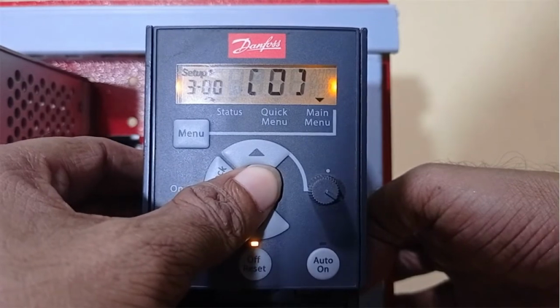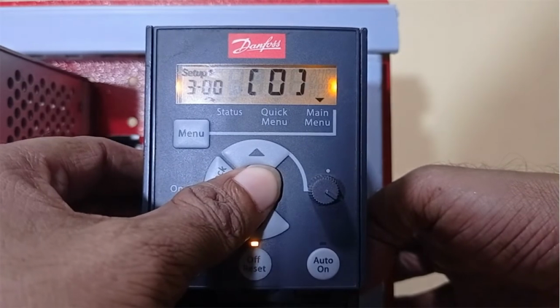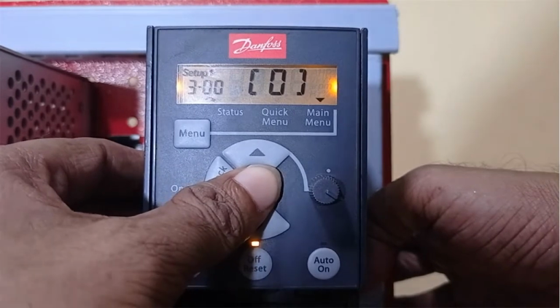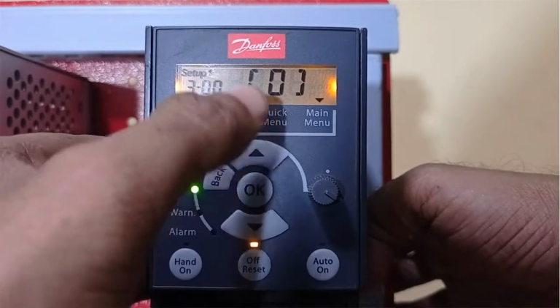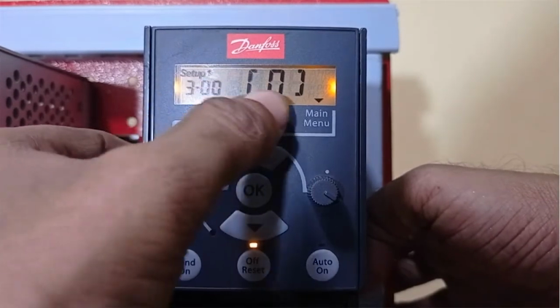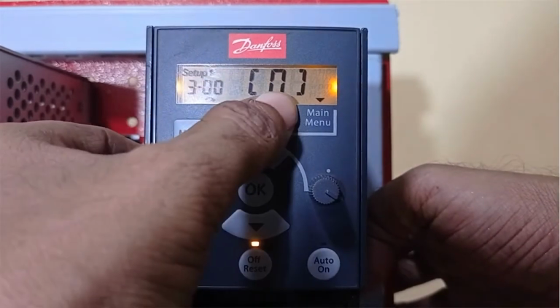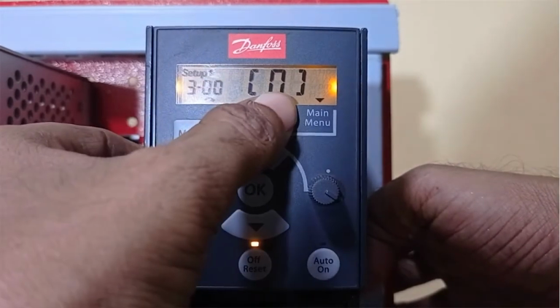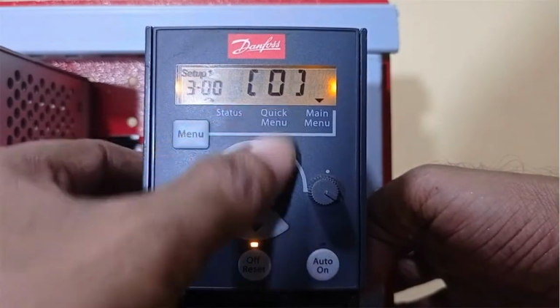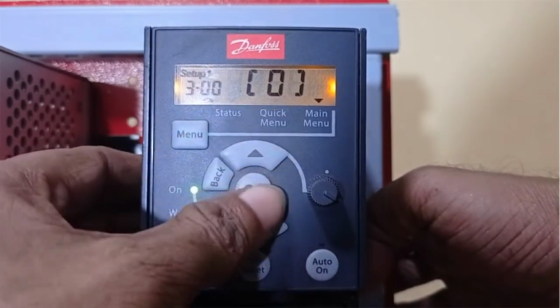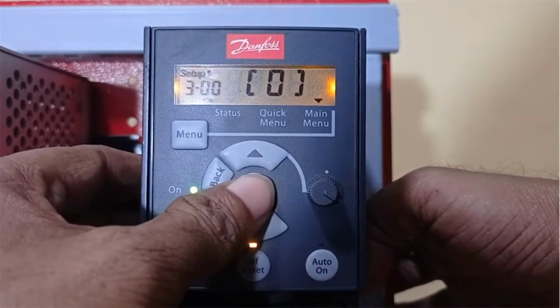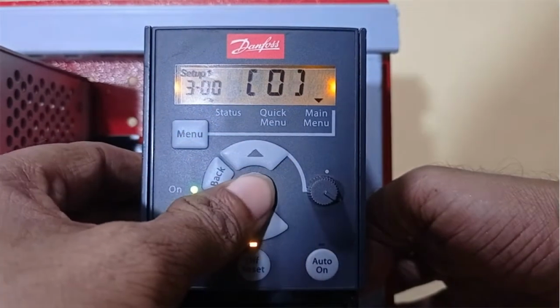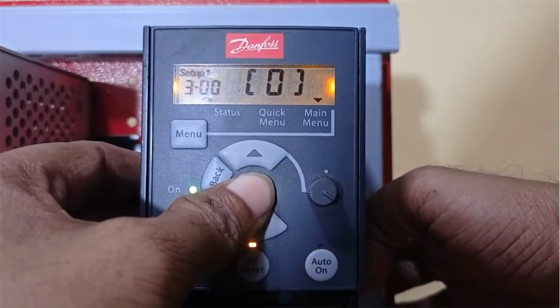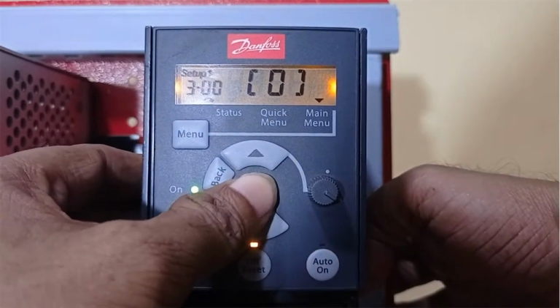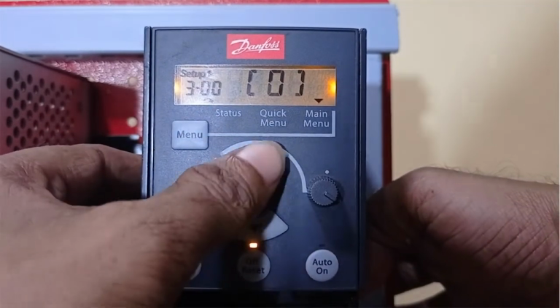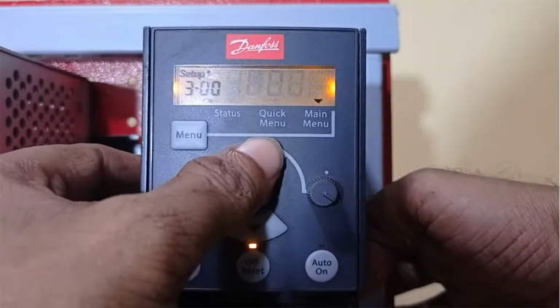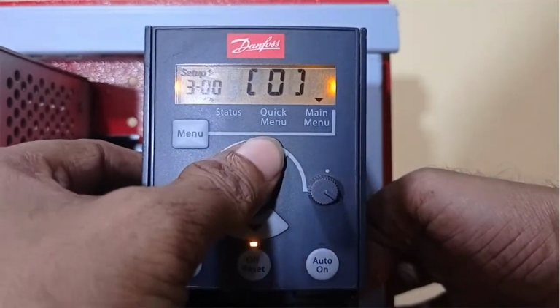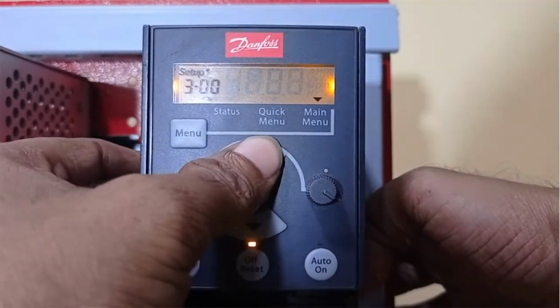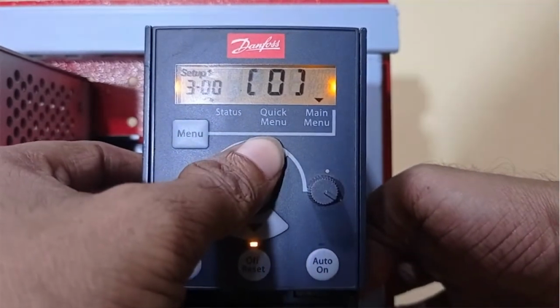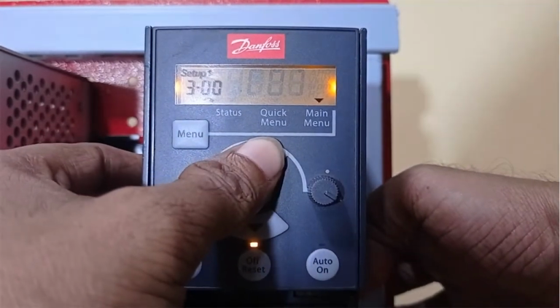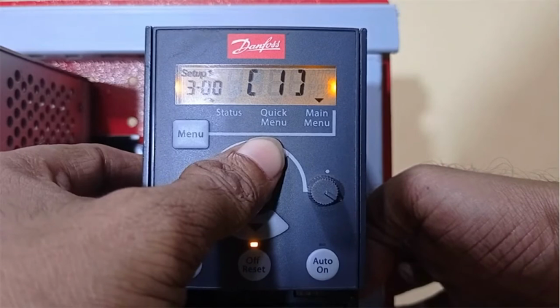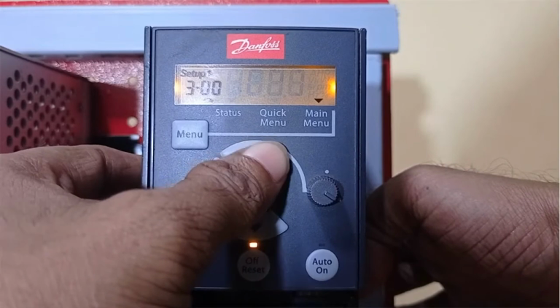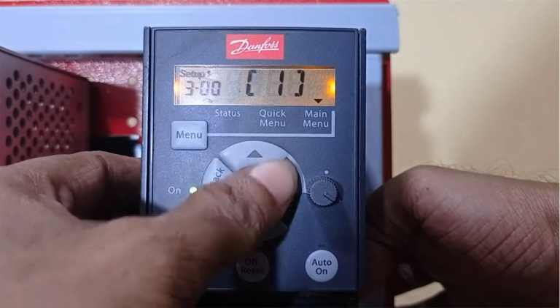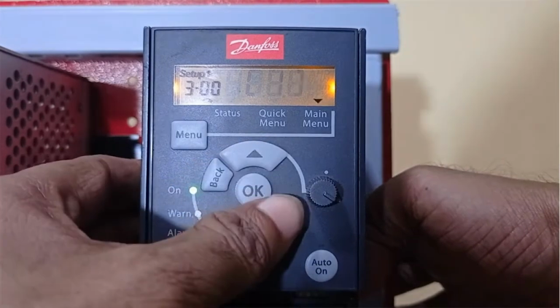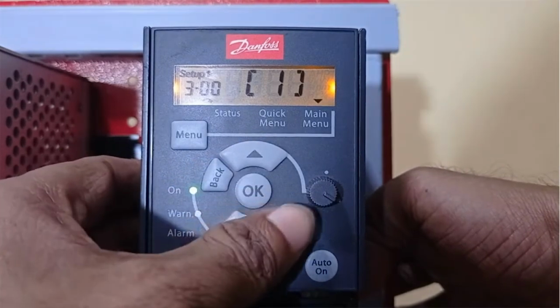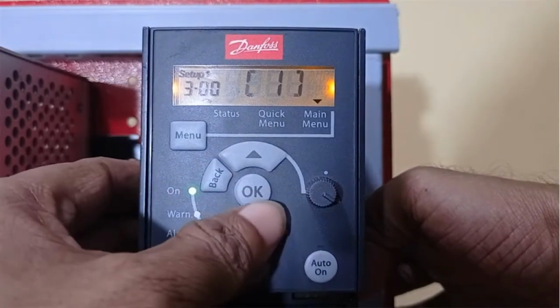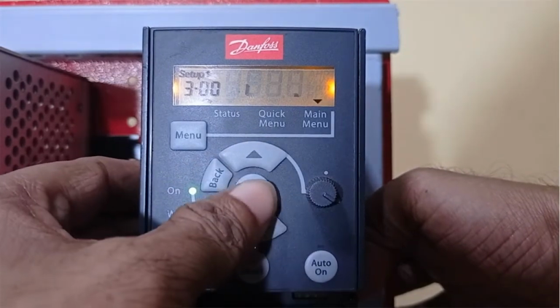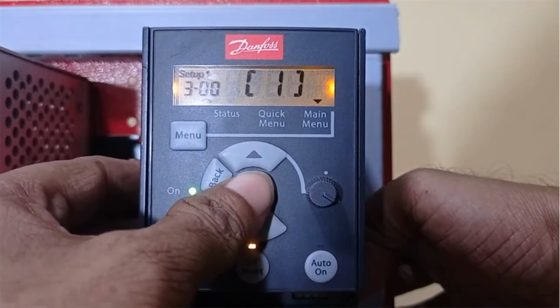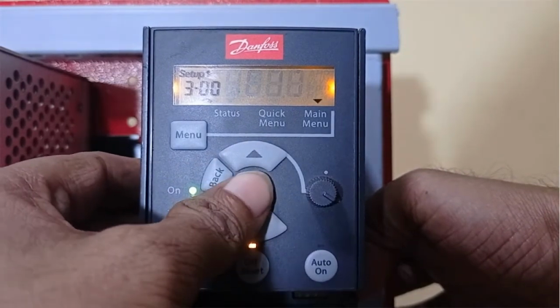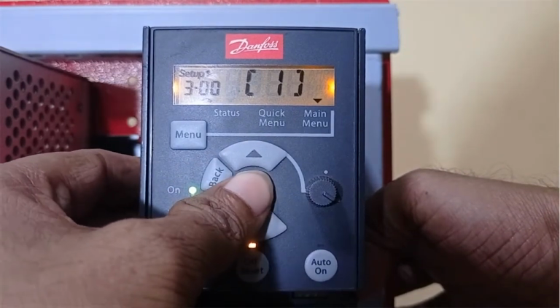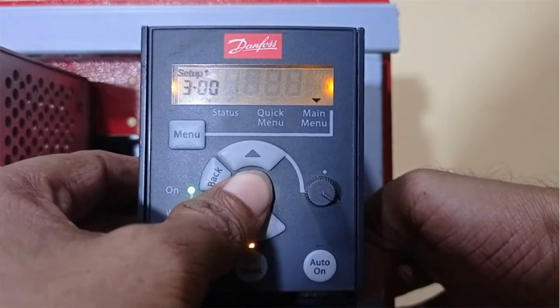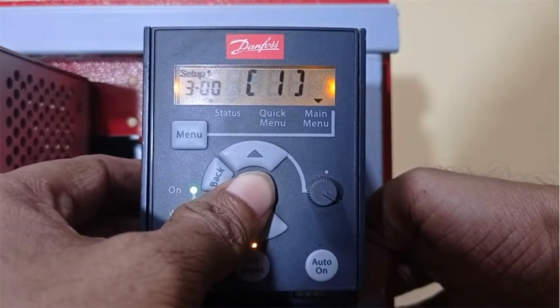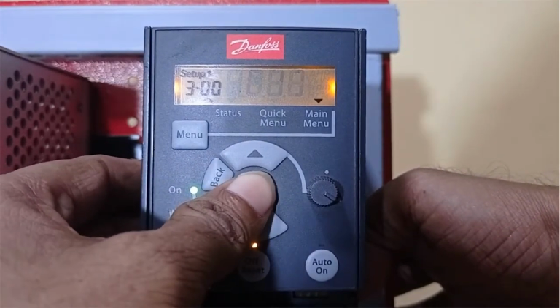By default it is 0, so let me set it to 1. Value 1 is minus max to plus max. Let me say OK.